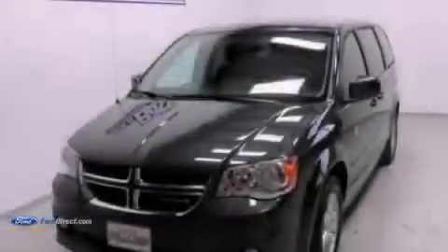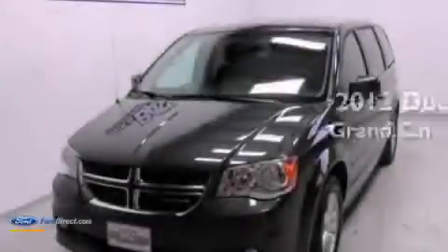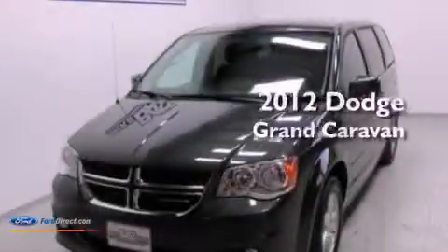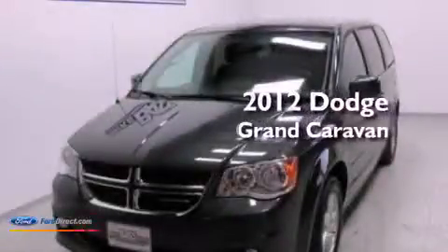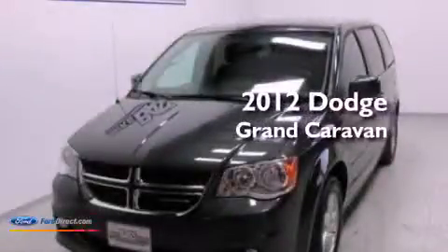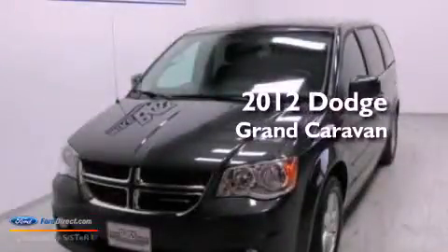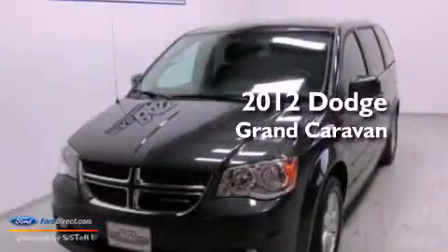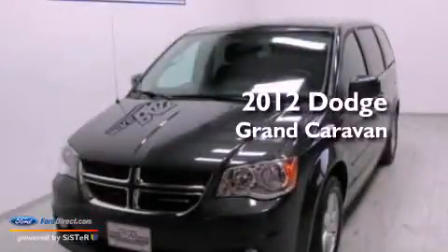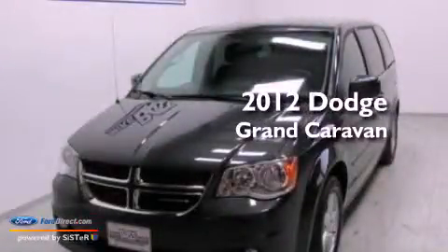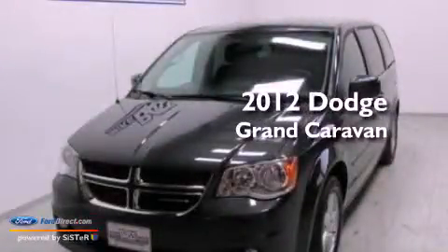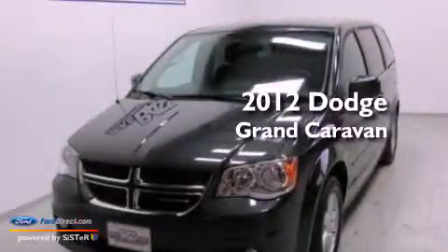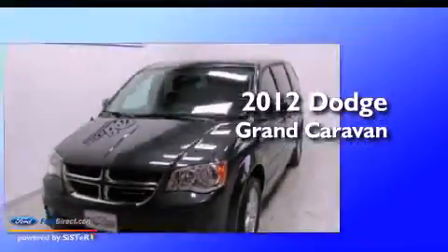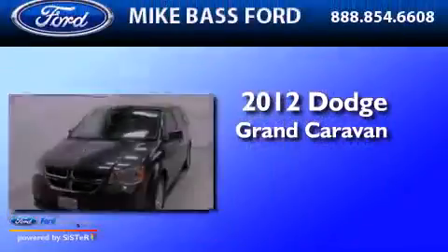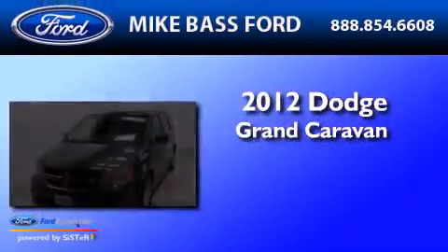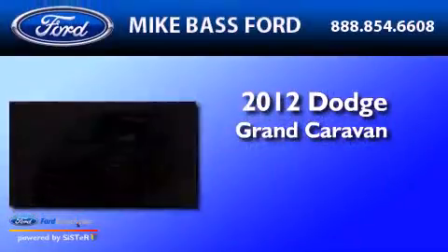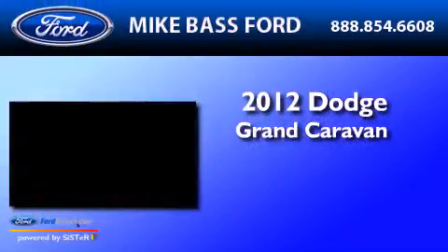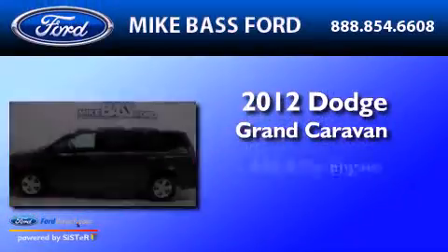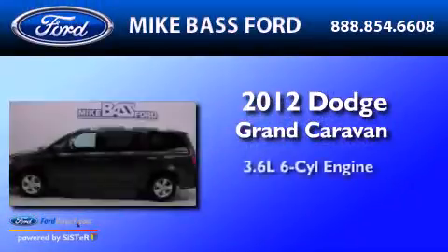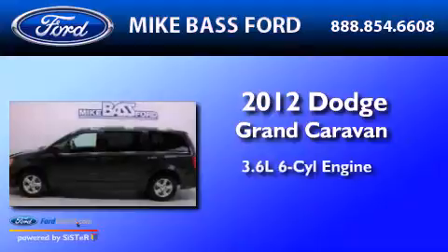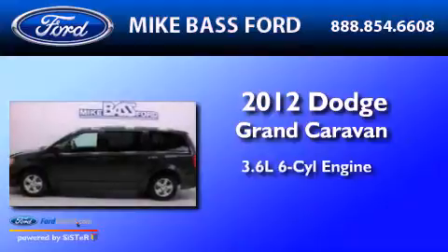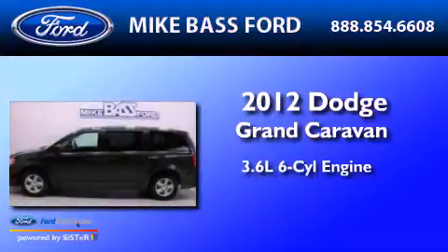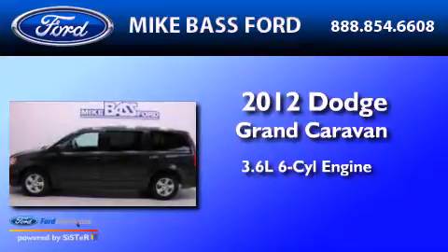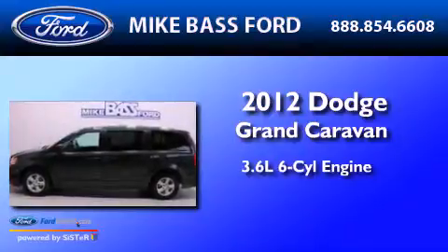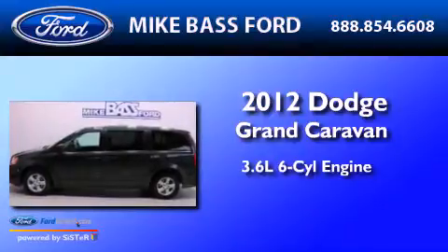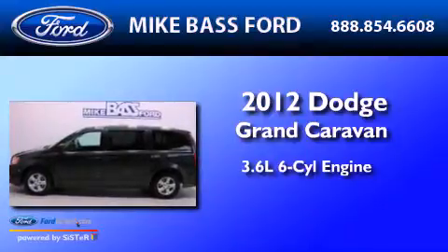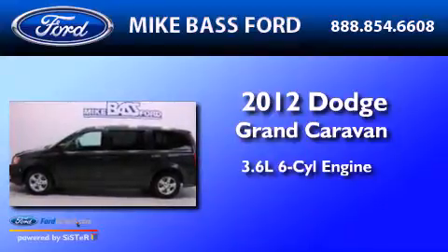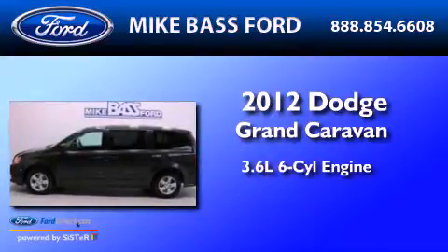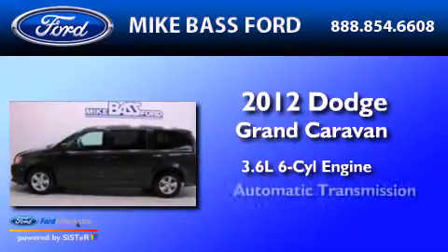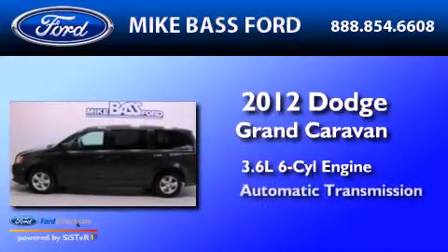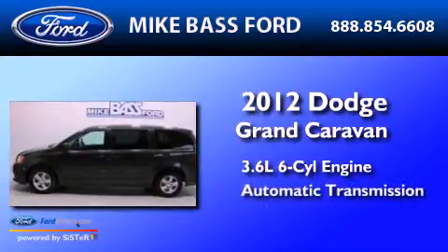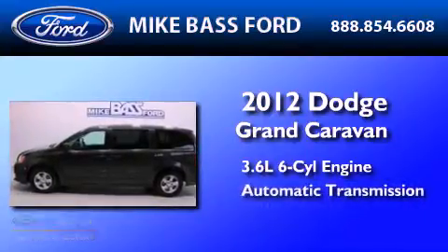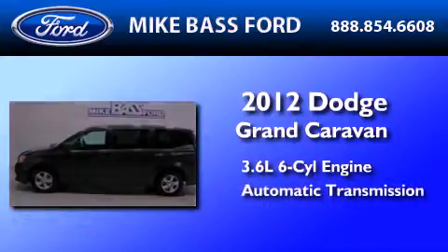This is a 2012 Dodge Grand Caravan. It has a 3.6-liter six-cylinder engine and an automatic transmission.